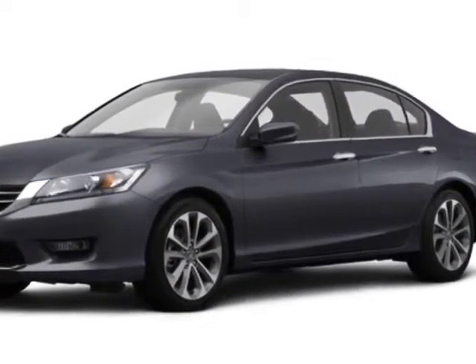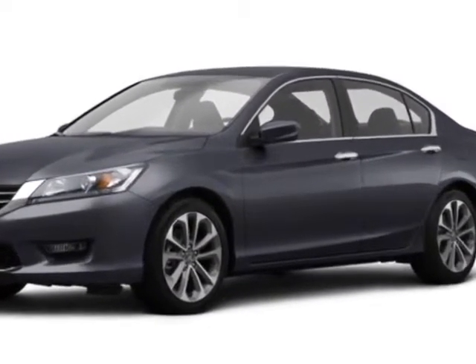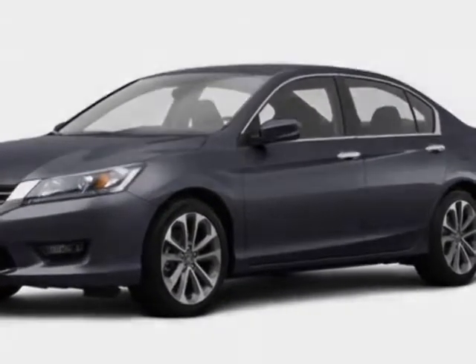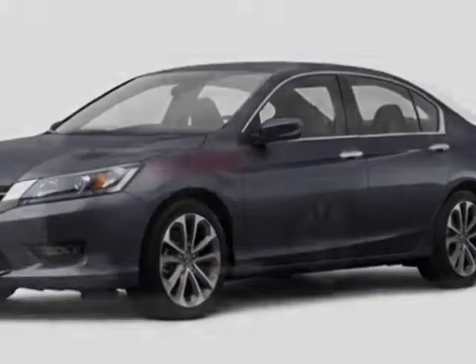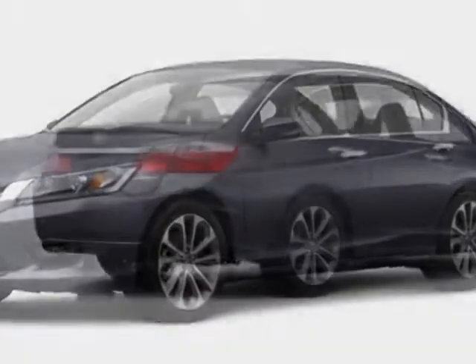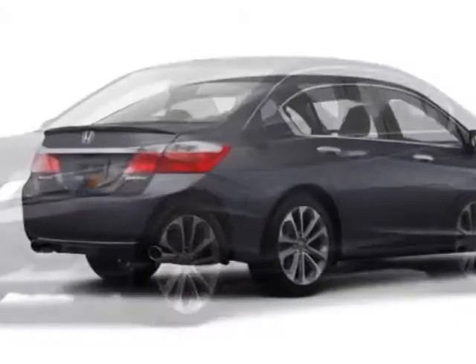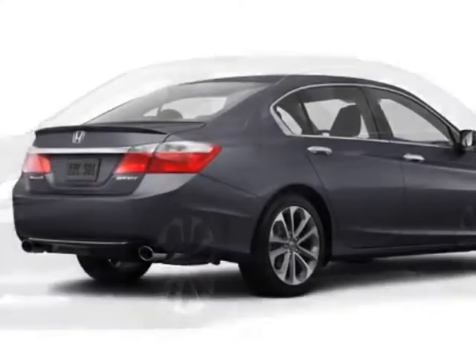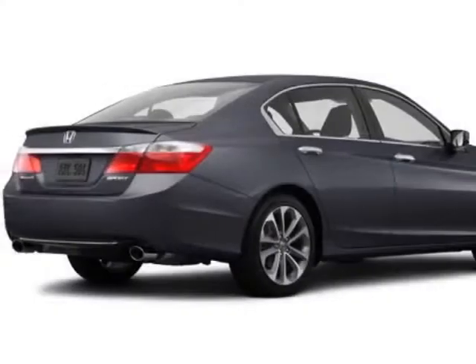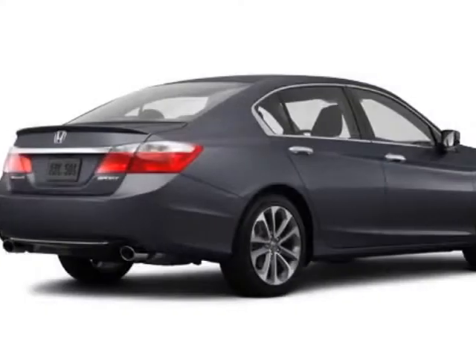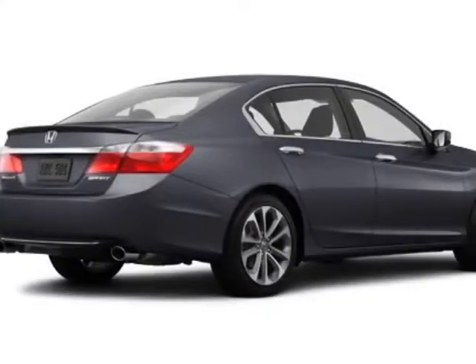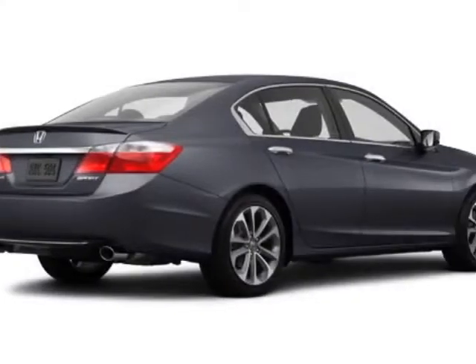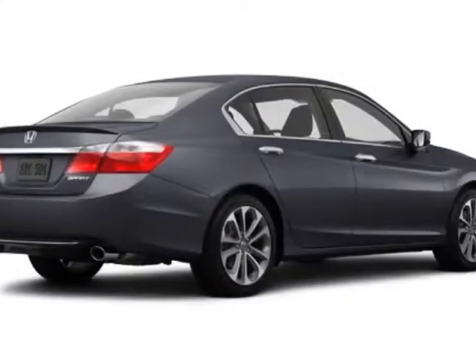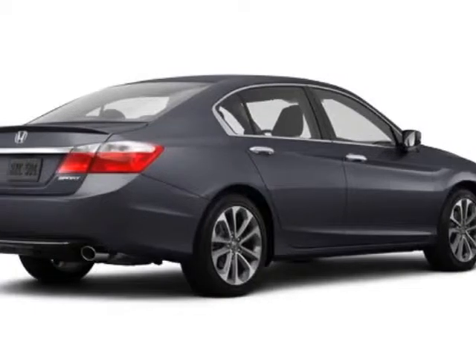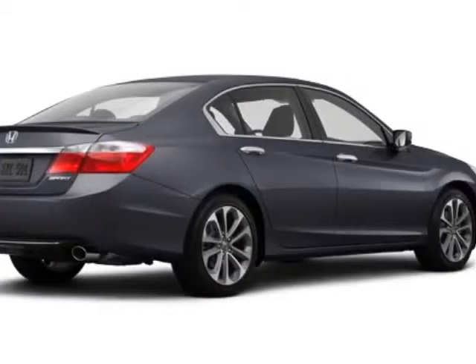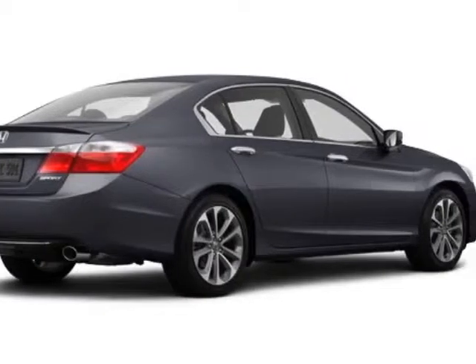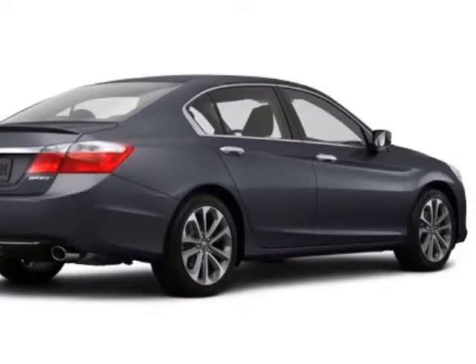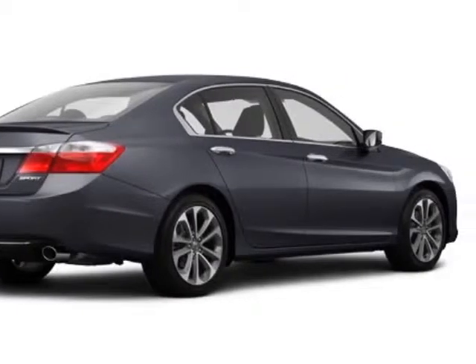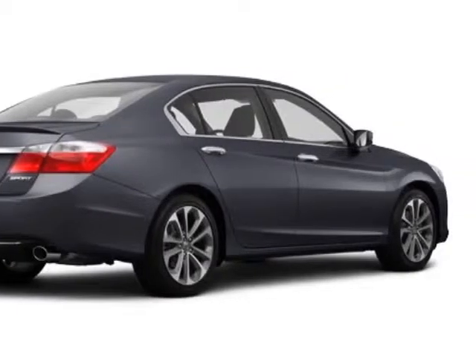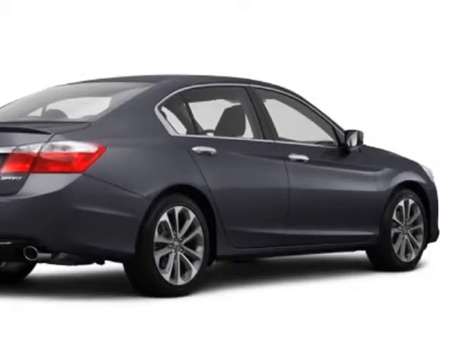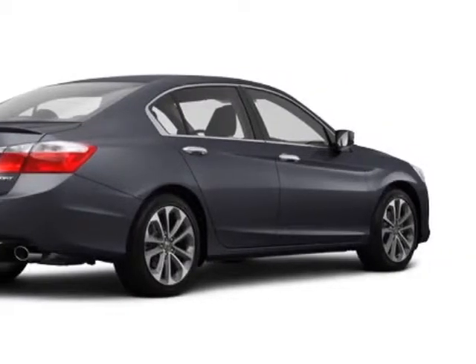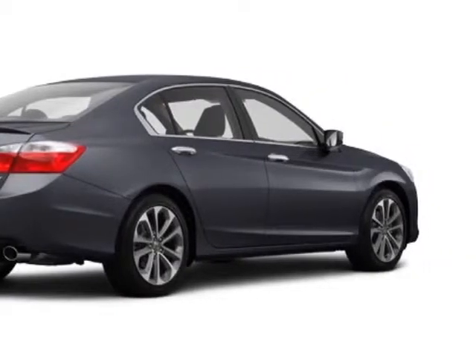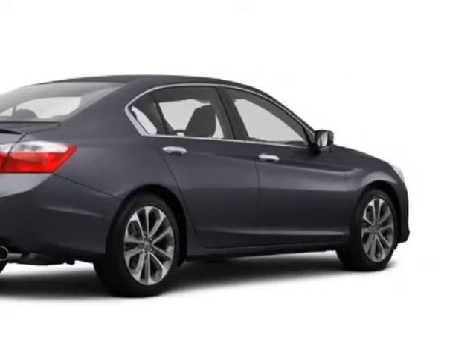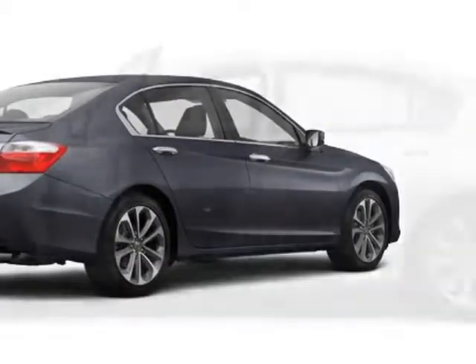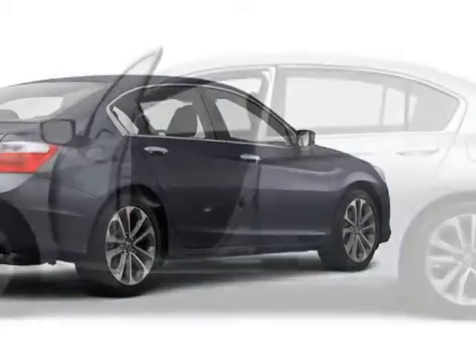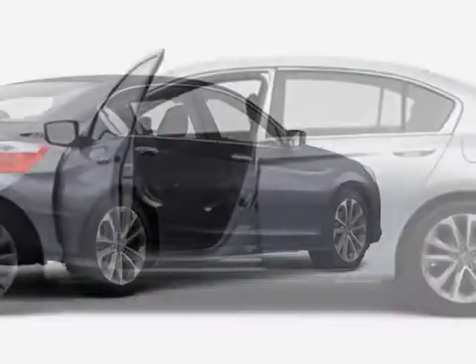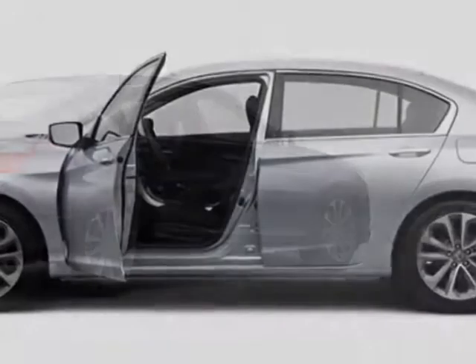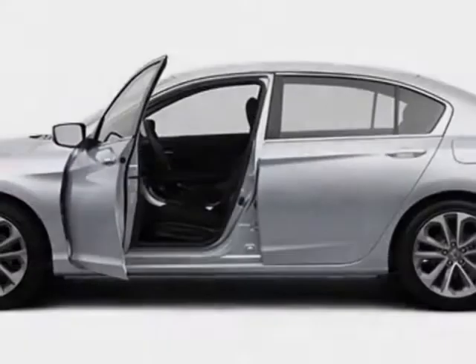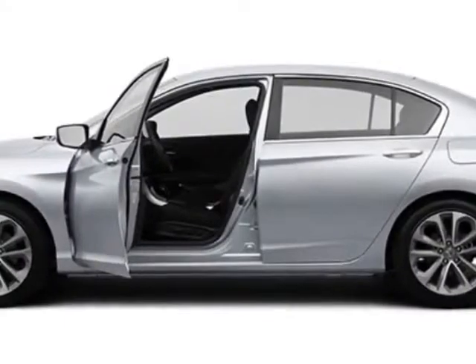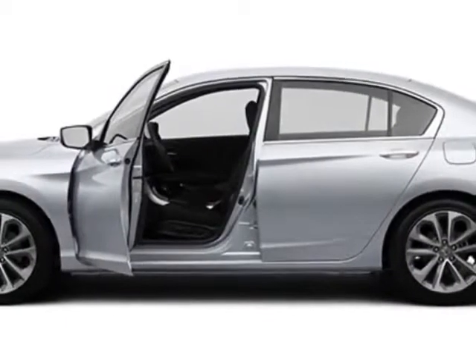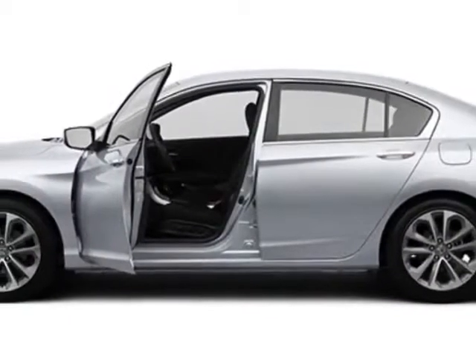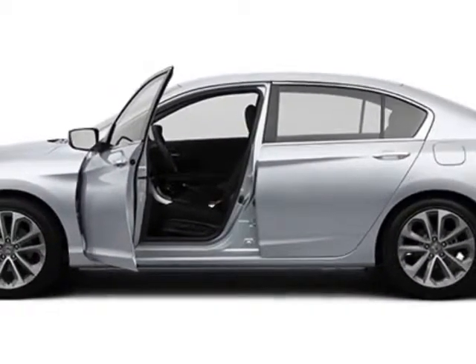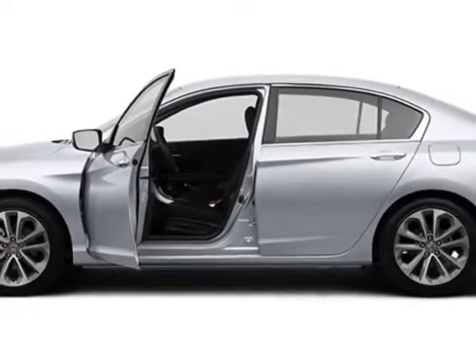This Accord sedan boasts a 2.4-liter engine and has a CVT transmission.